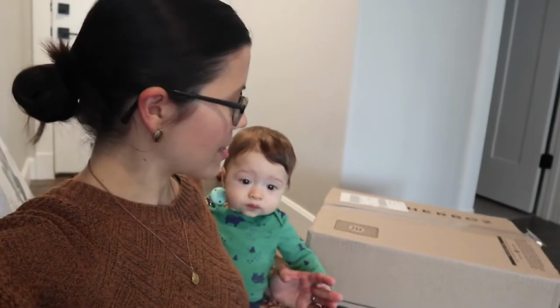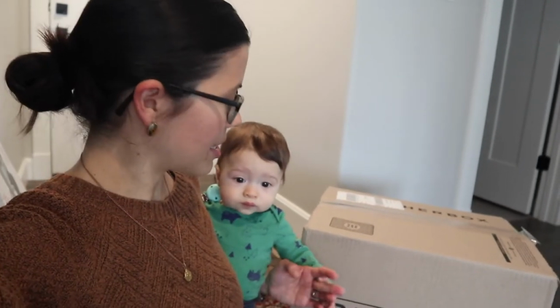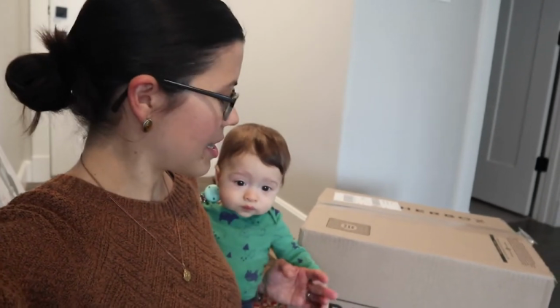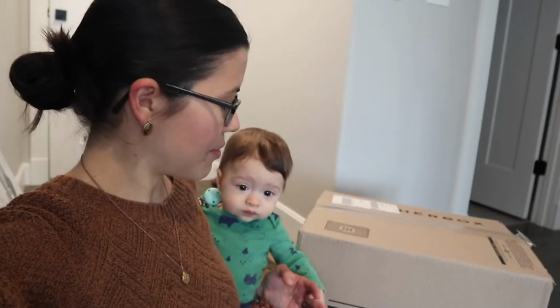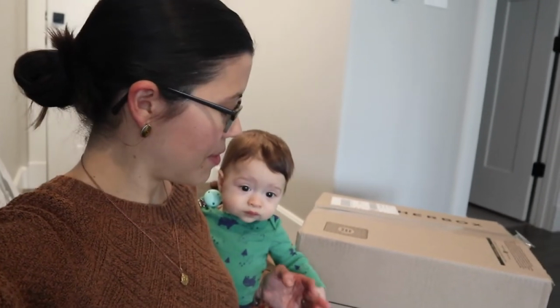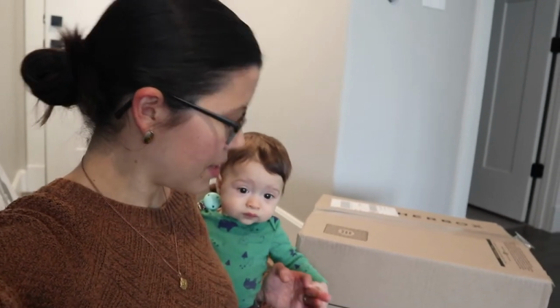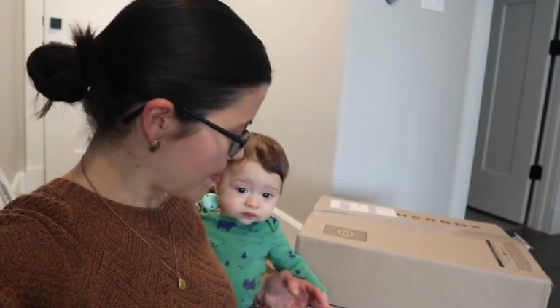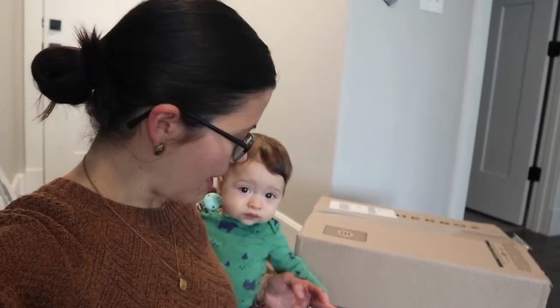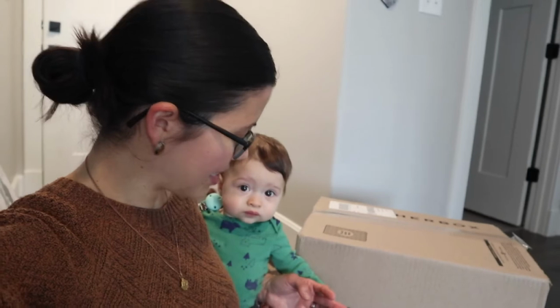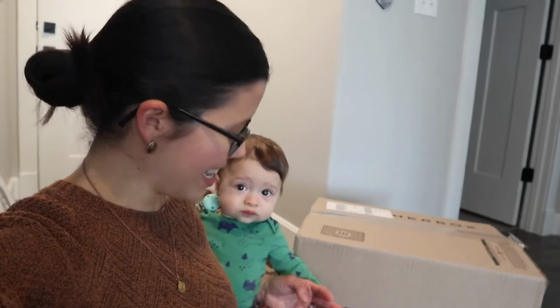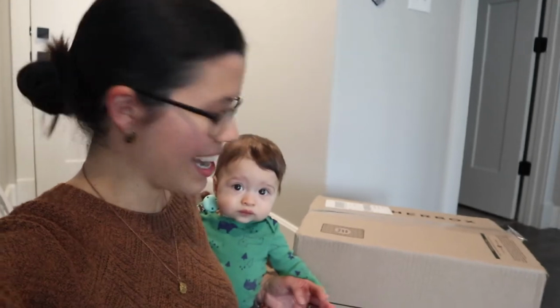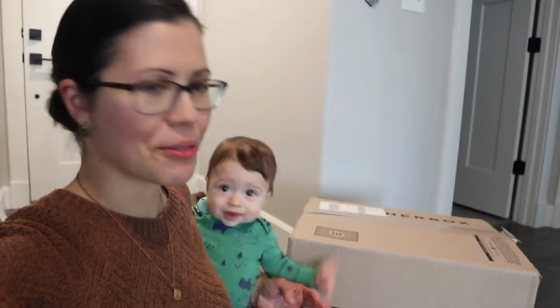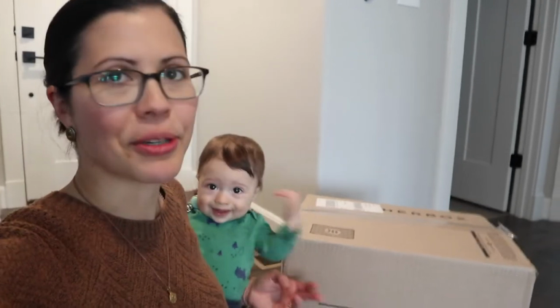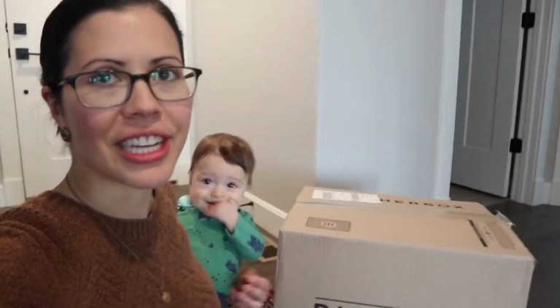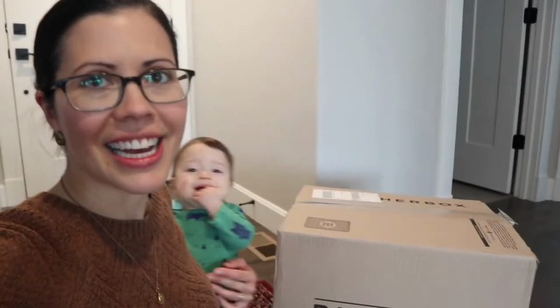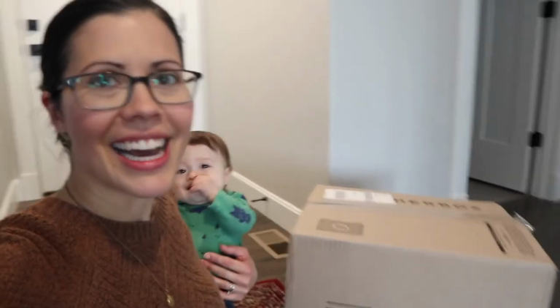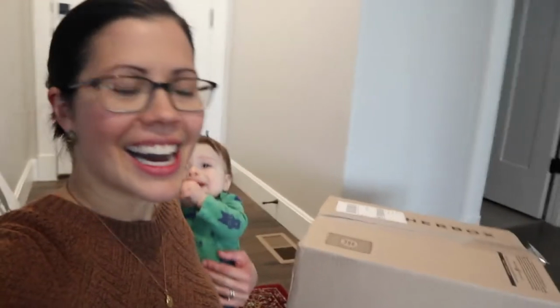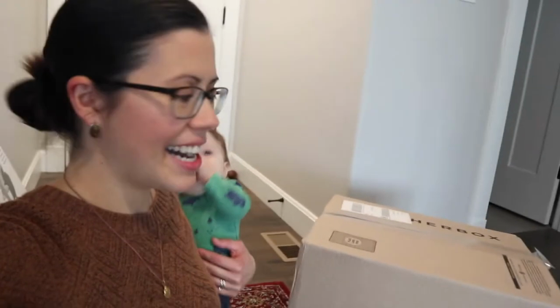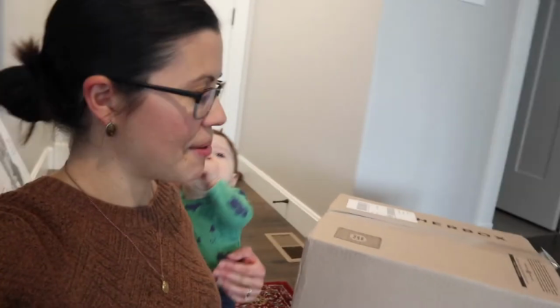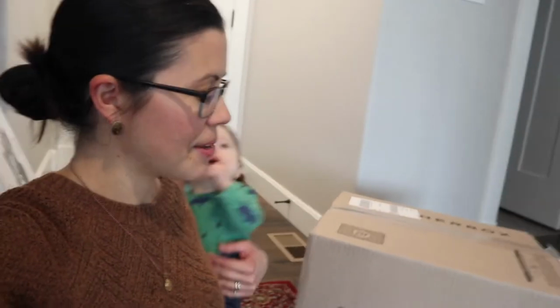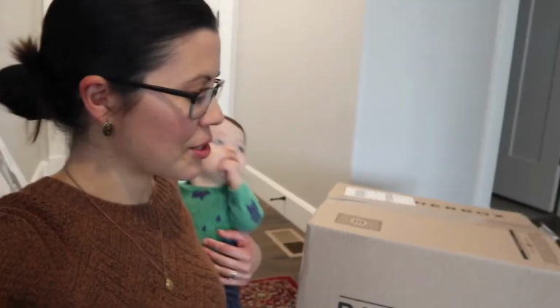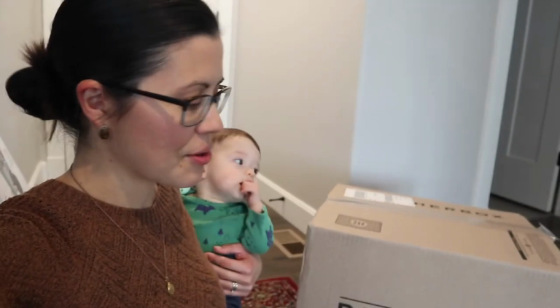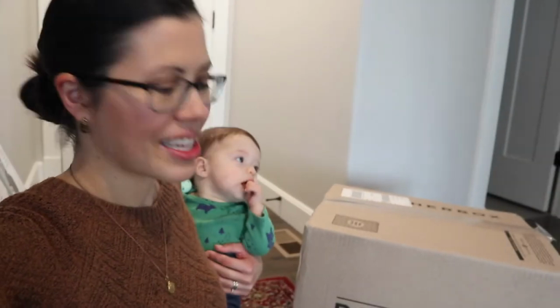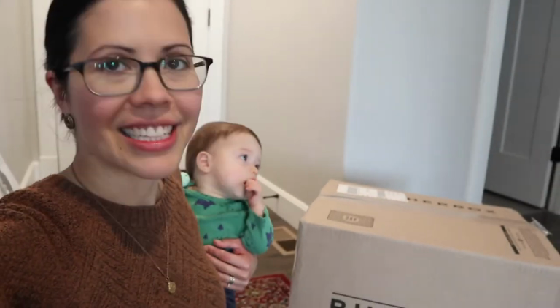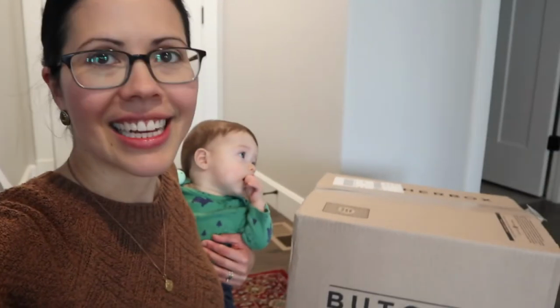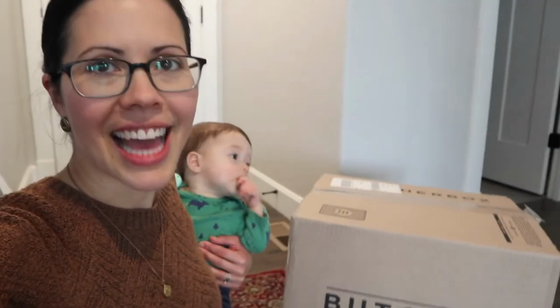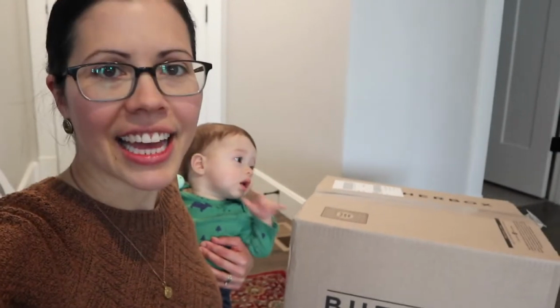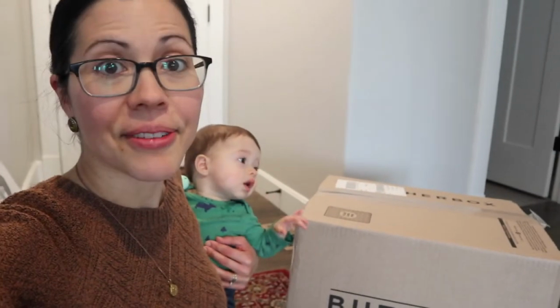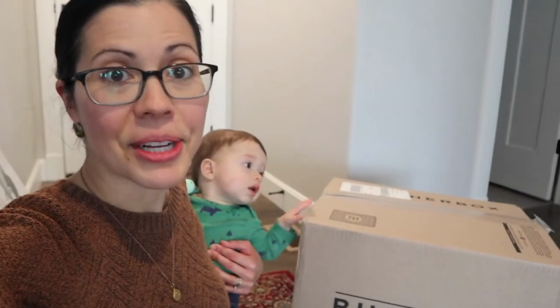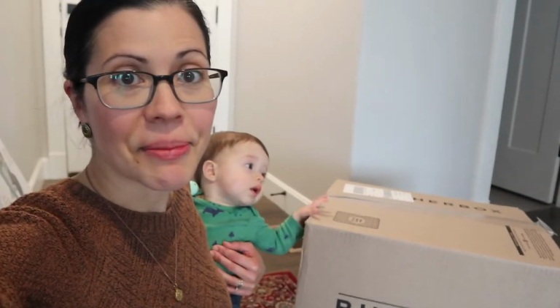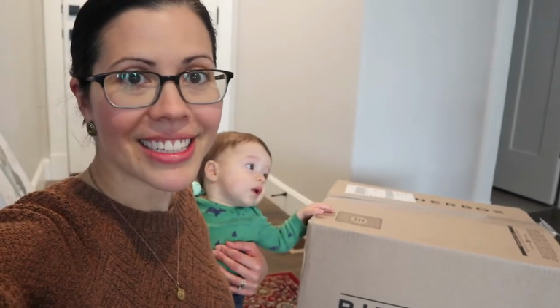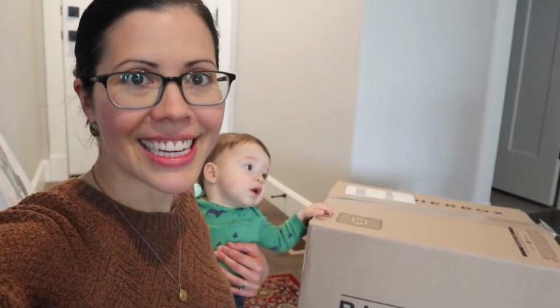So let's get this box. I have to push it to the kitchen and we will unbox it.